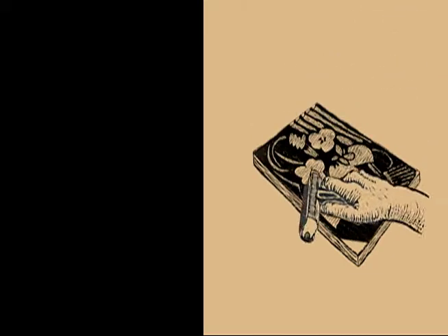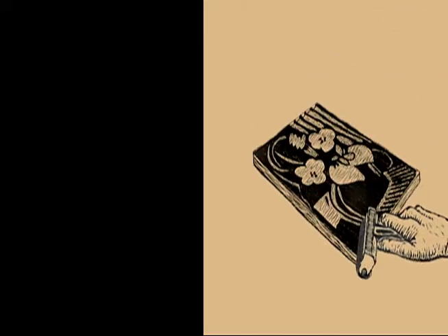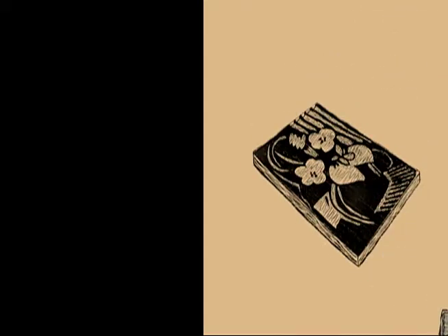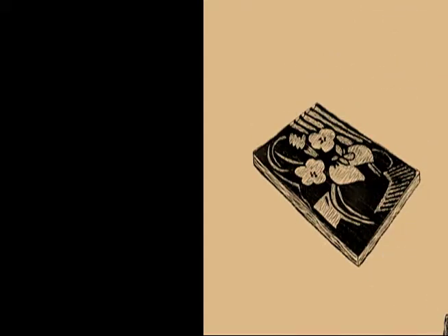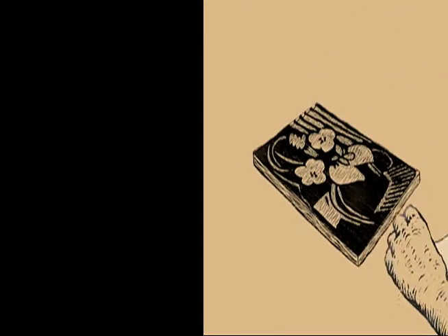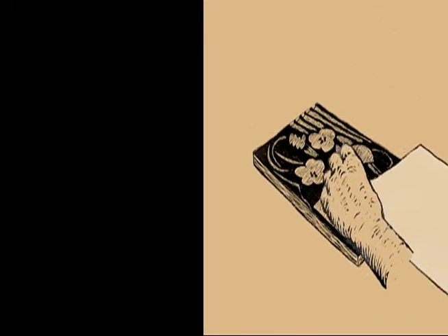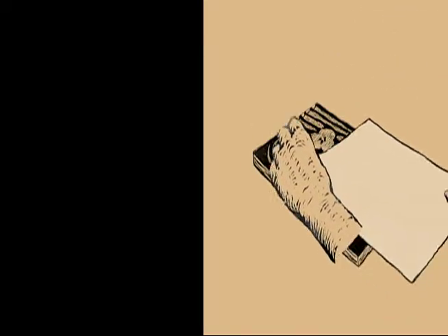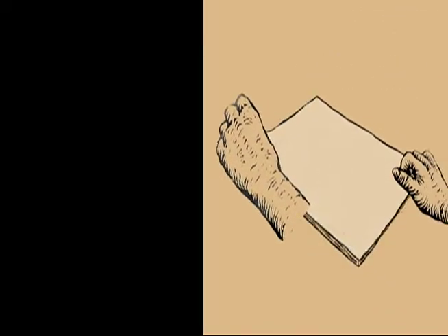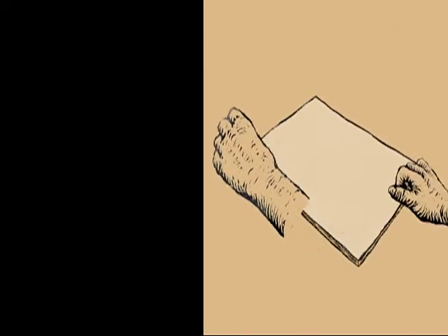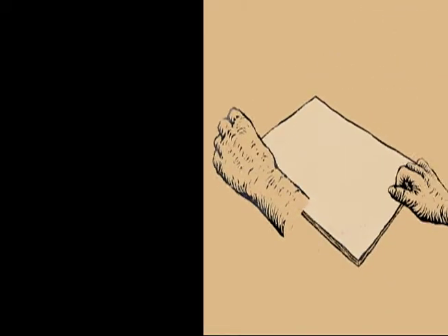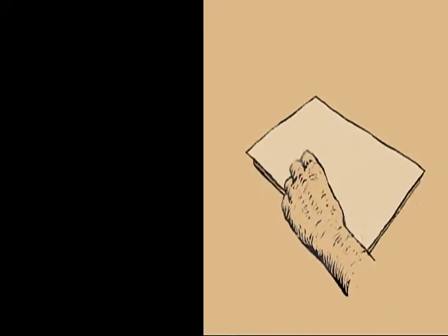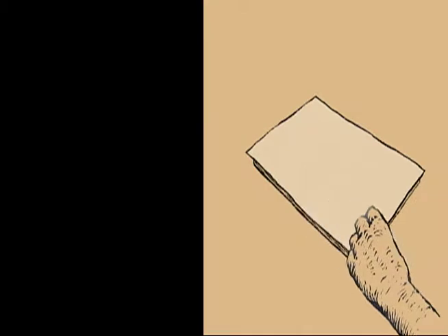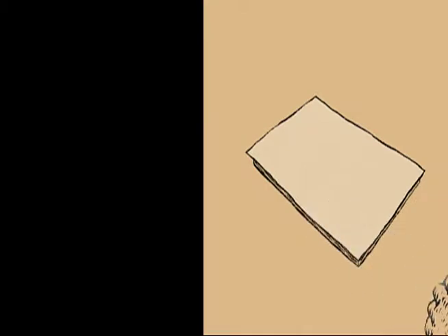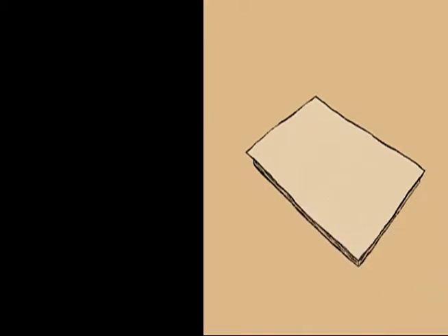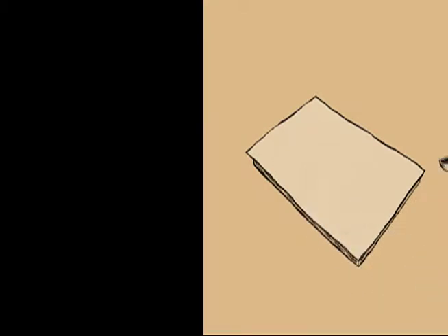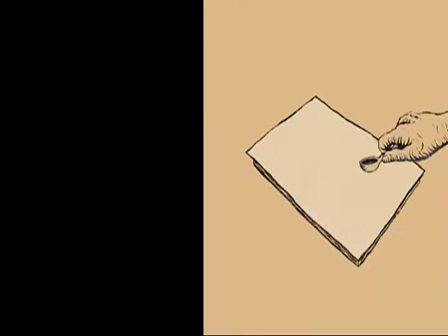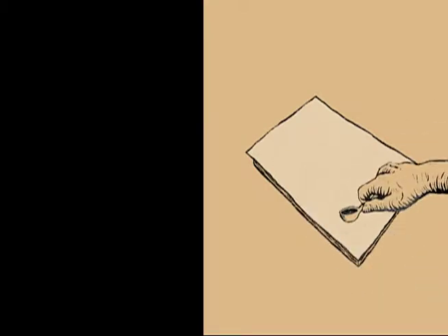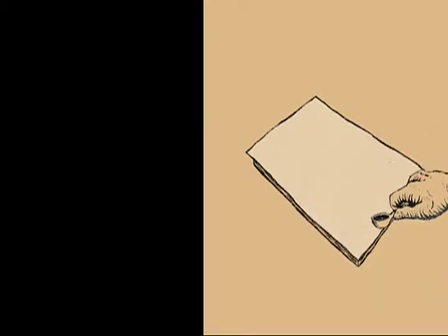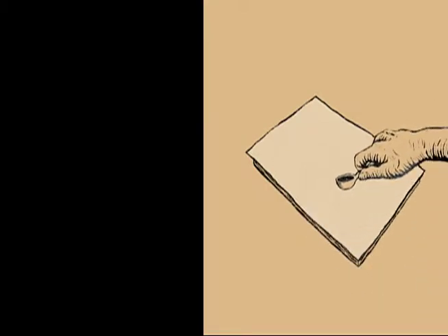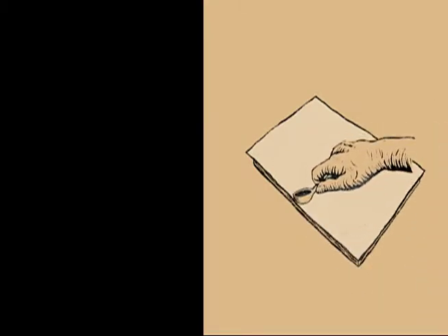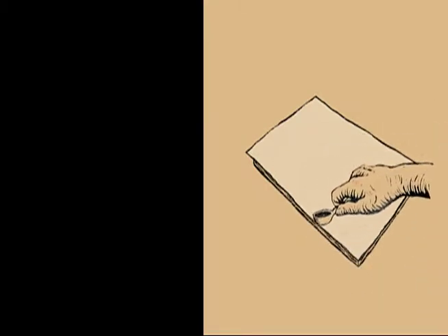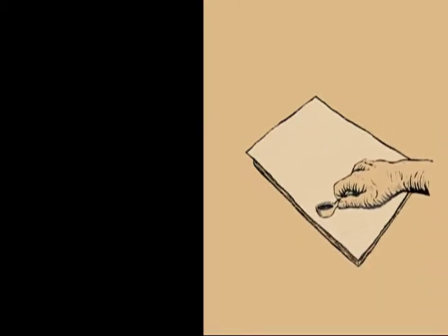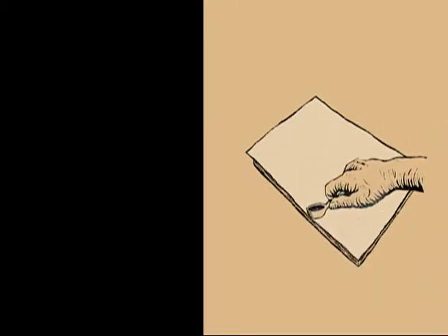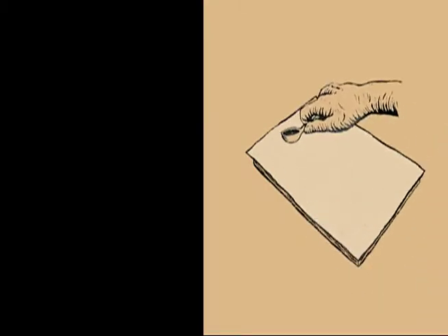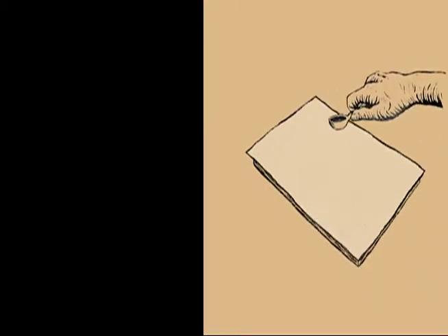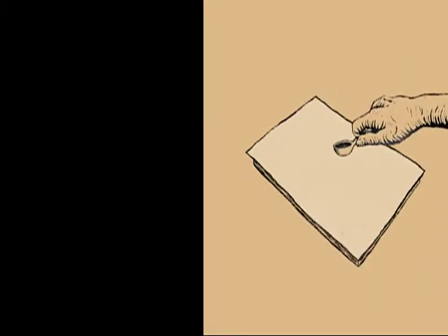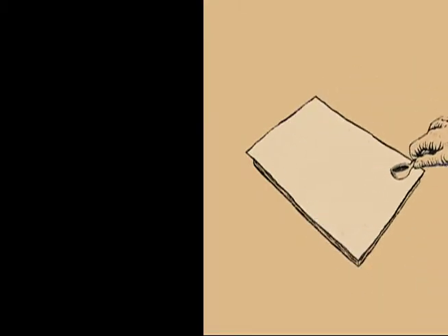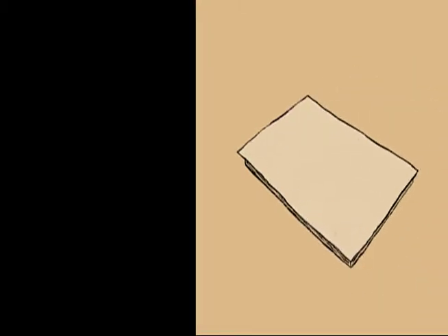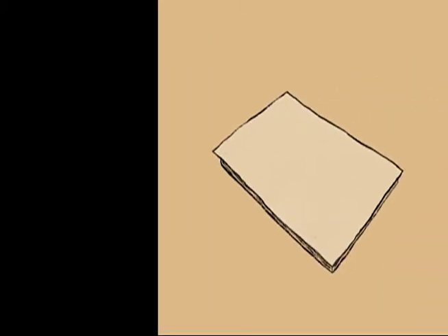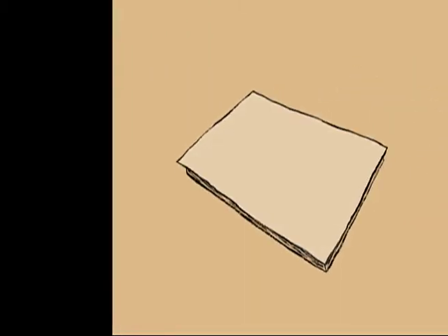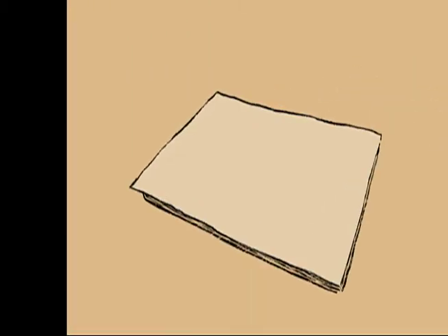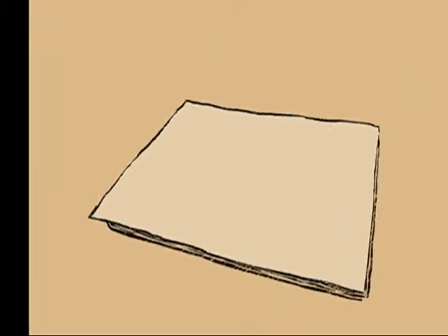Then you put your piece of paper down on top of it, push your paper down very hard, transfer the ink, and you've got a print.